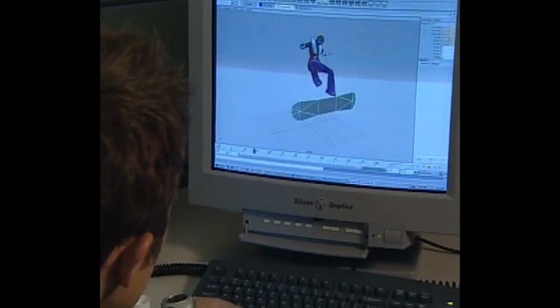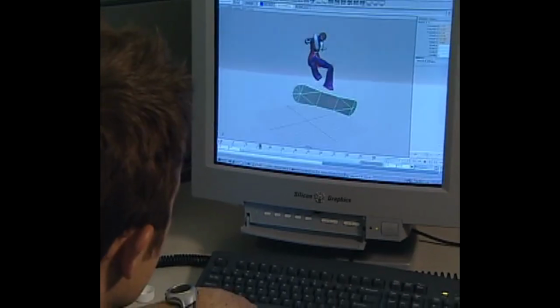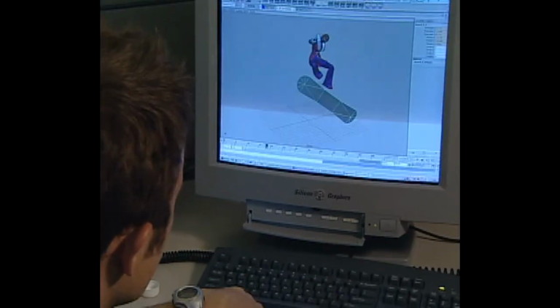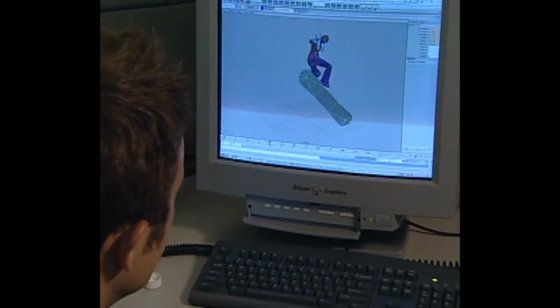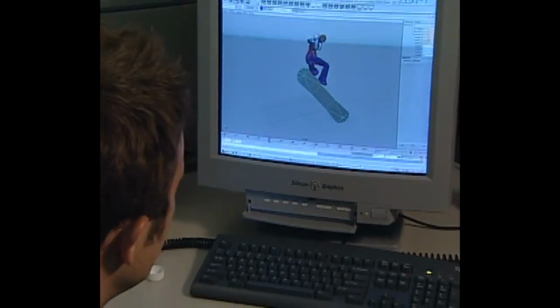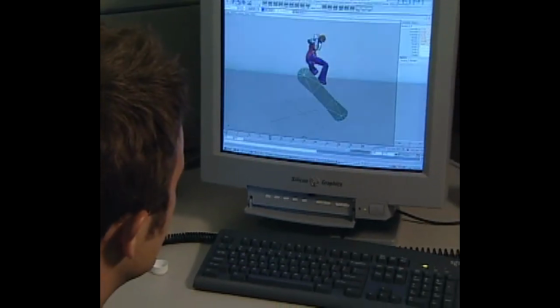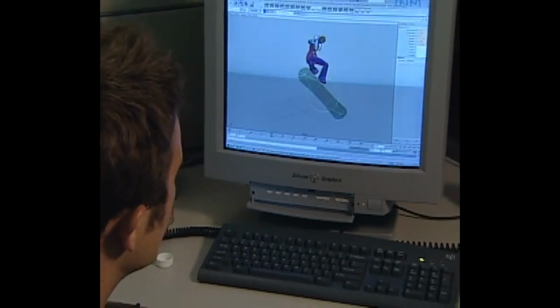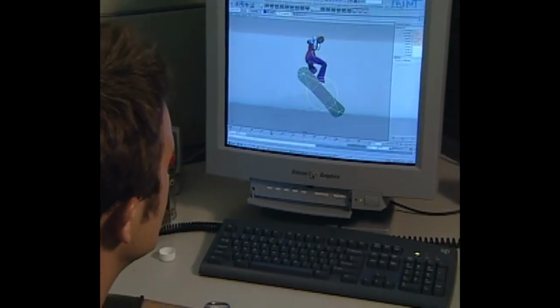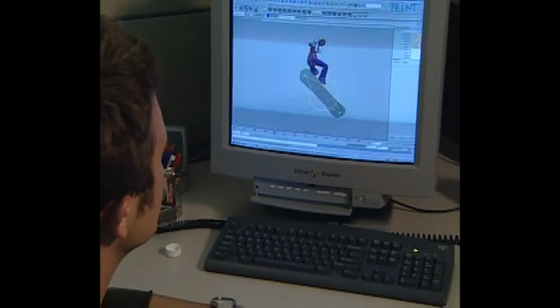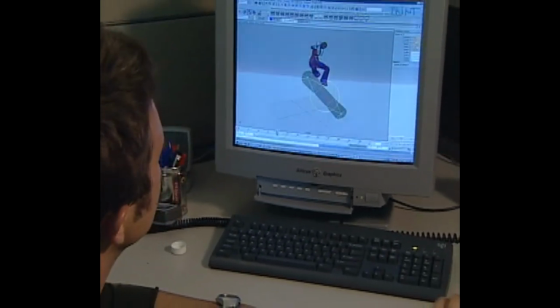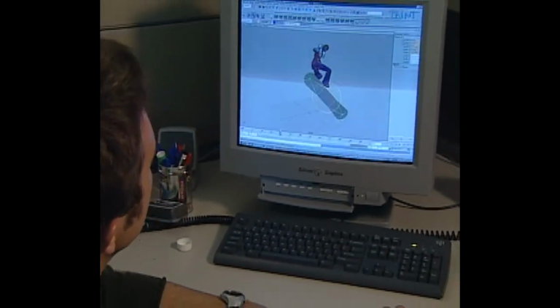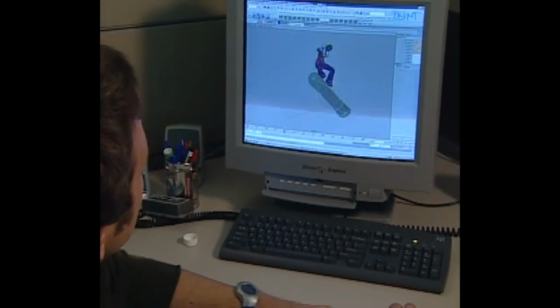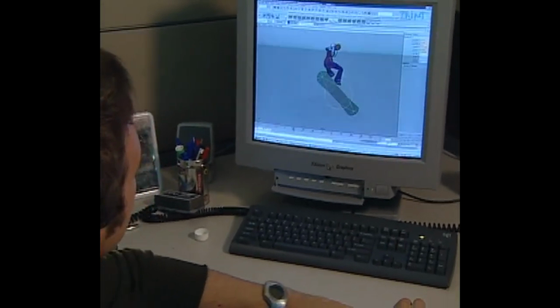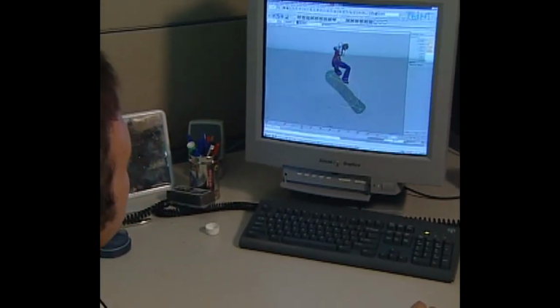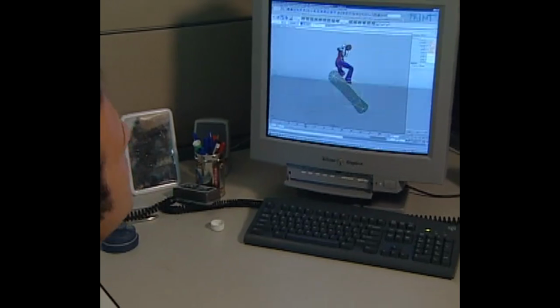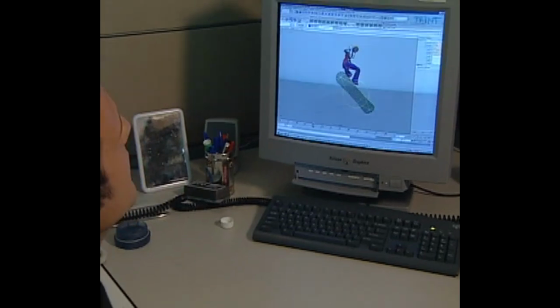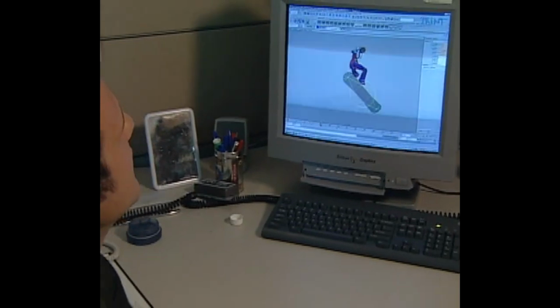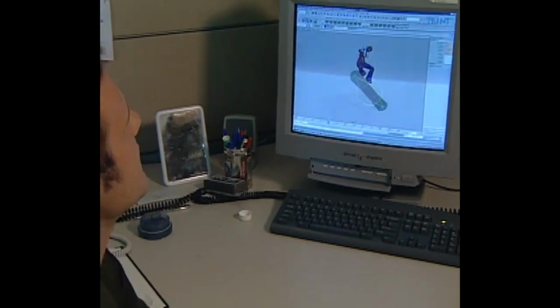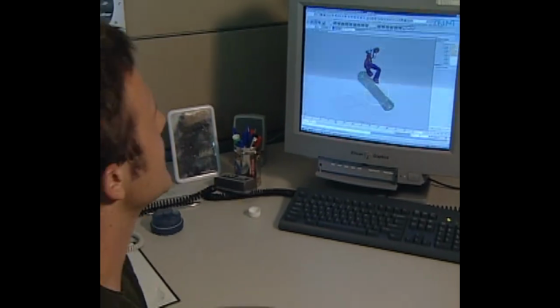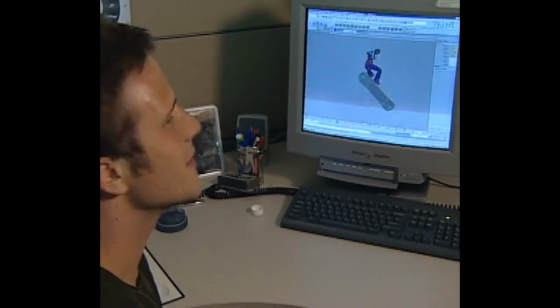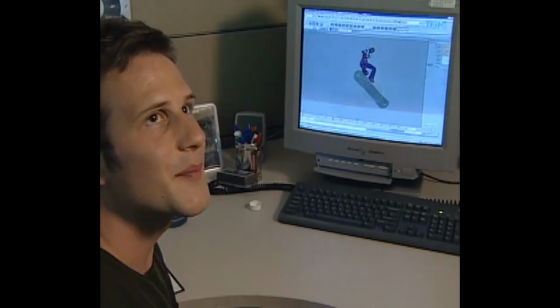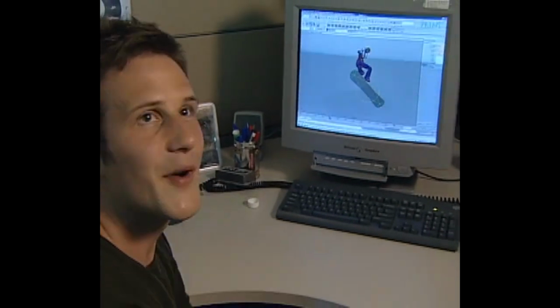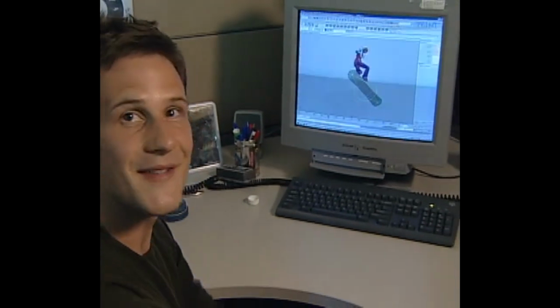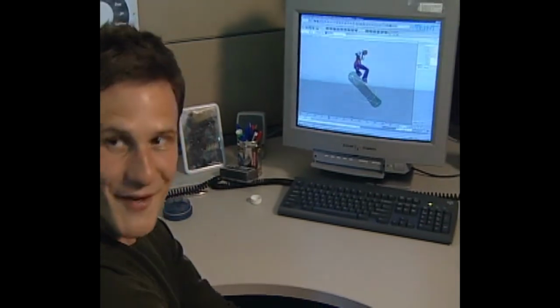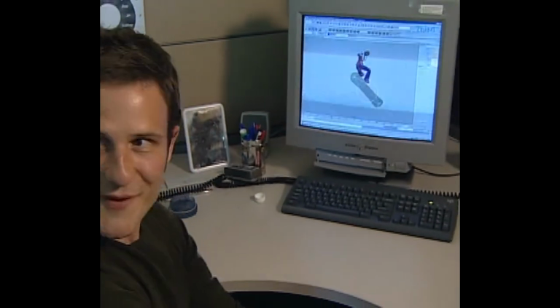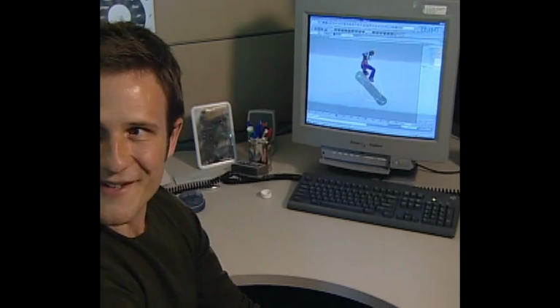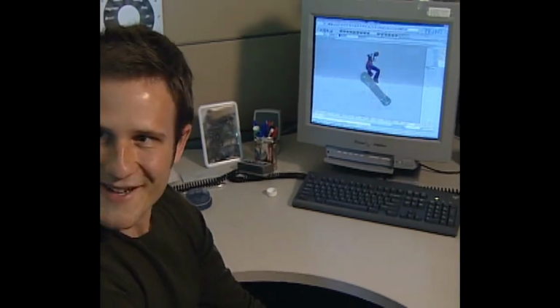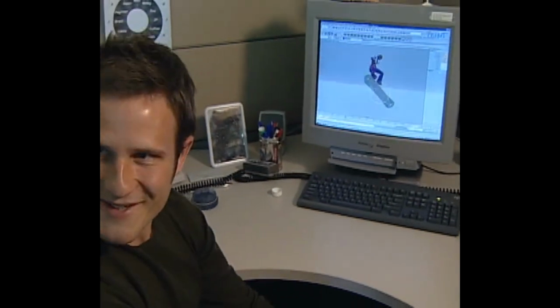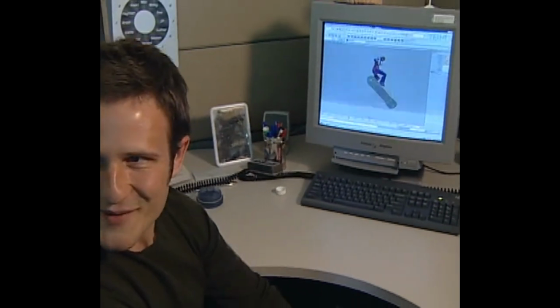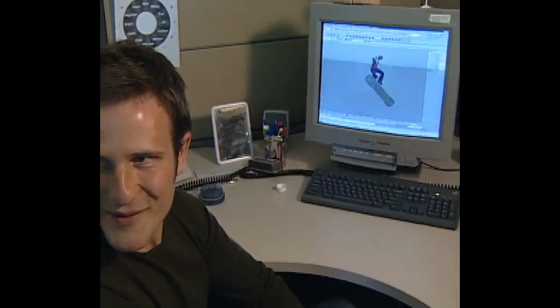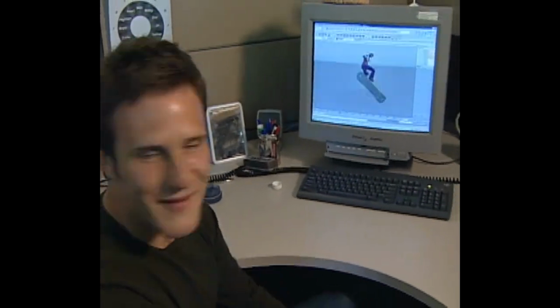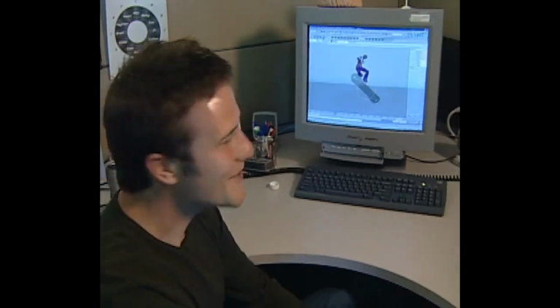So now comes the tedious part where we actually have to make this look good. But it's fun — a lot of fun. That's what we love to do.